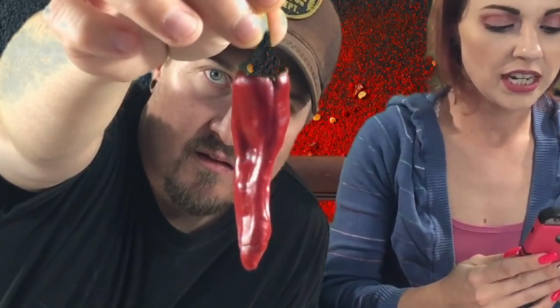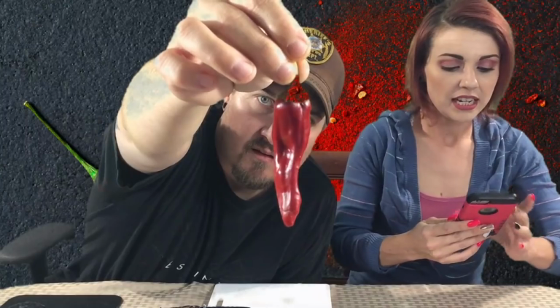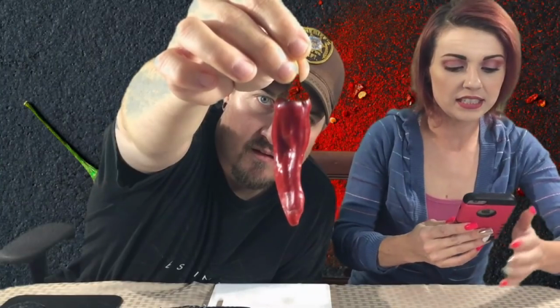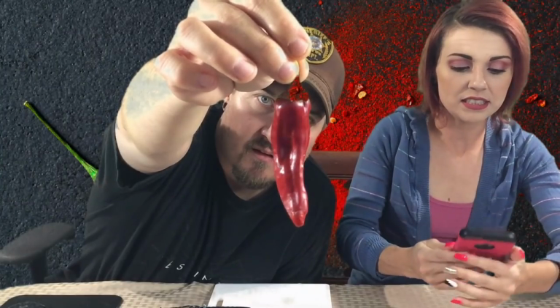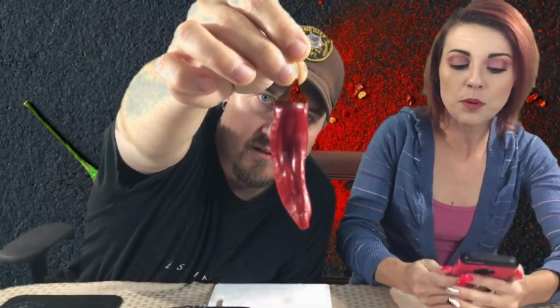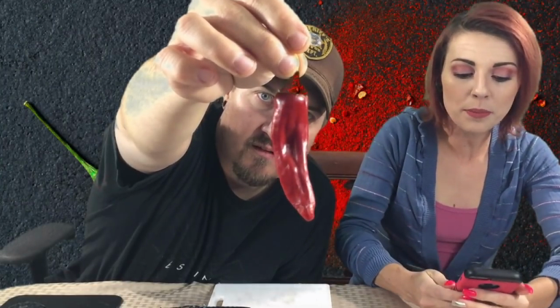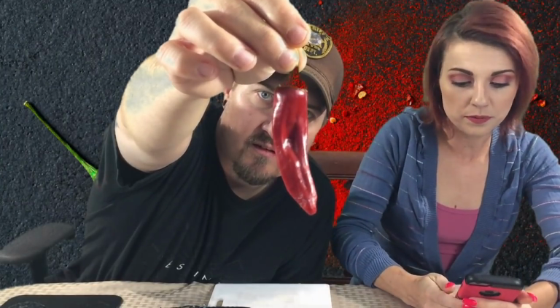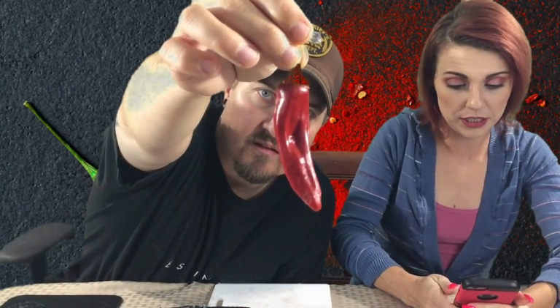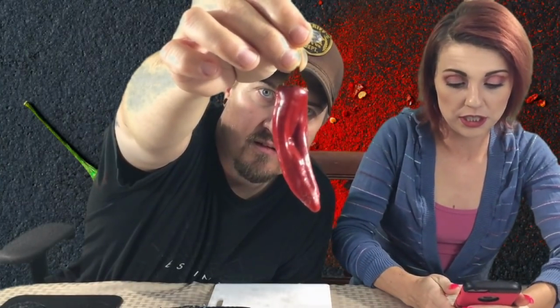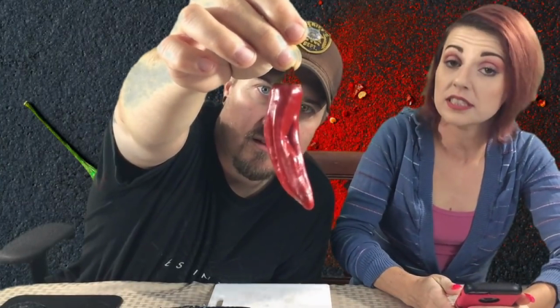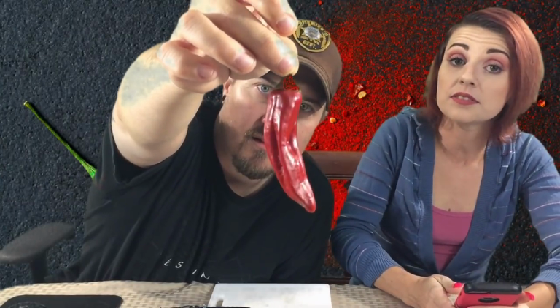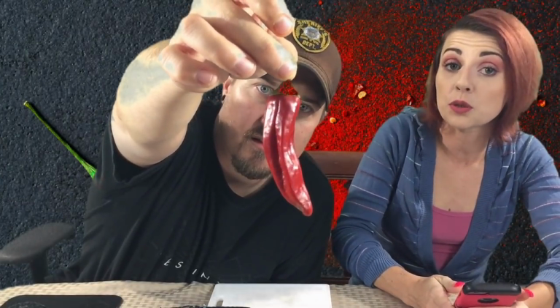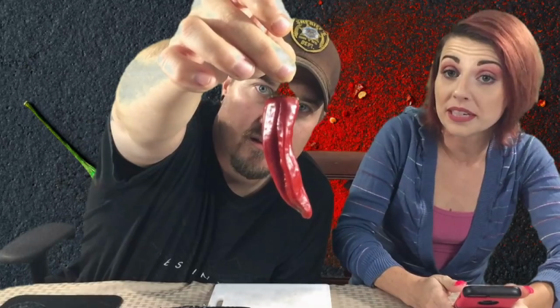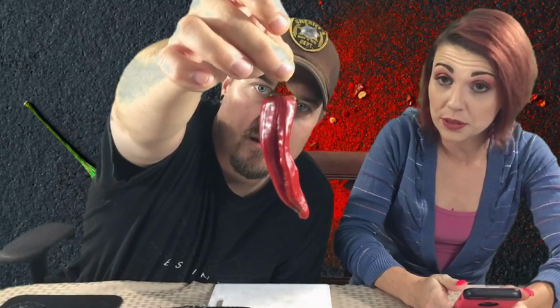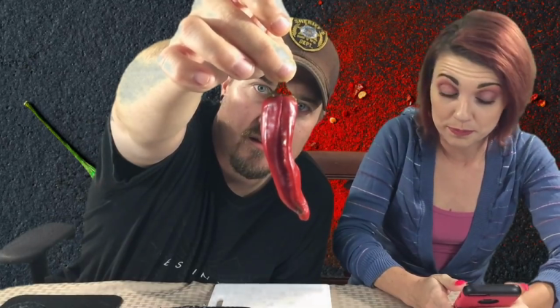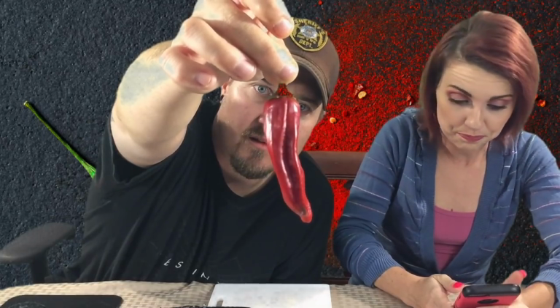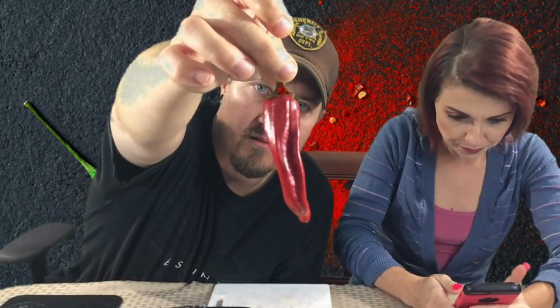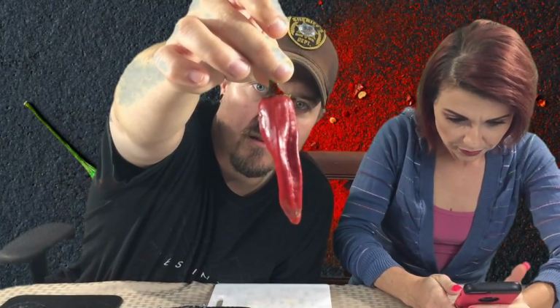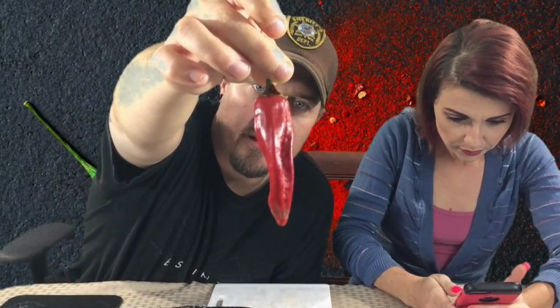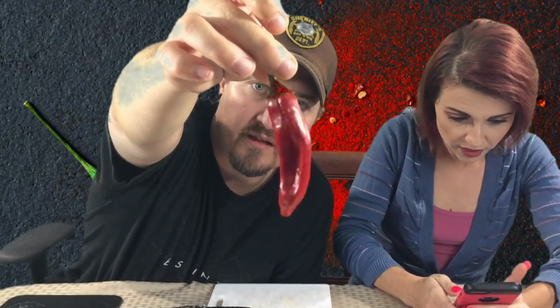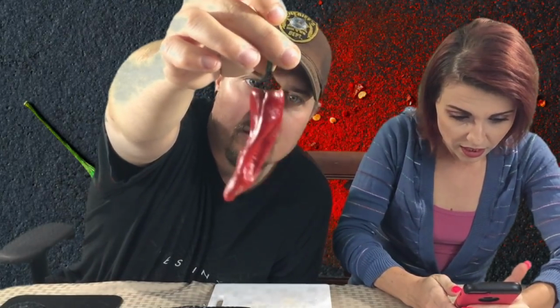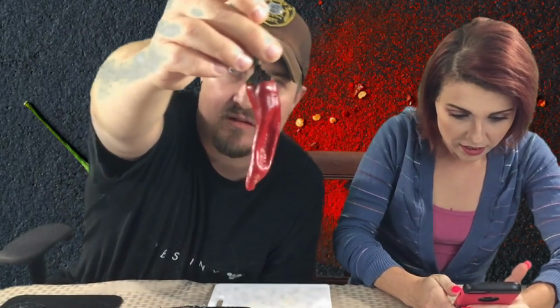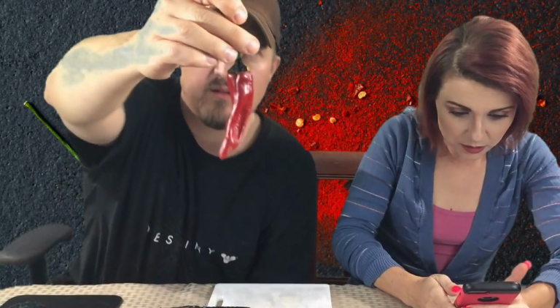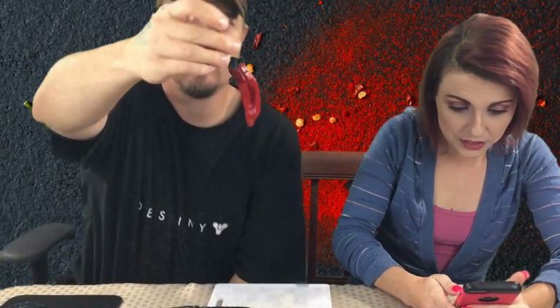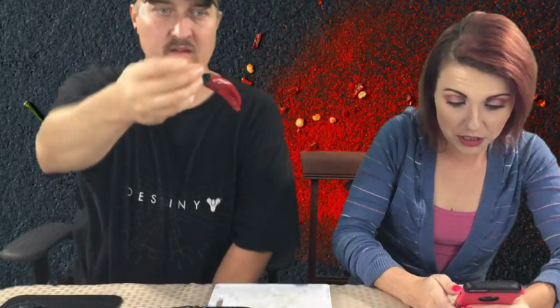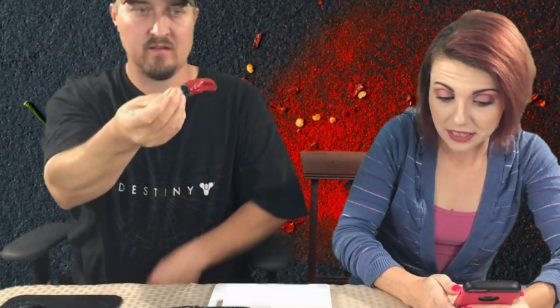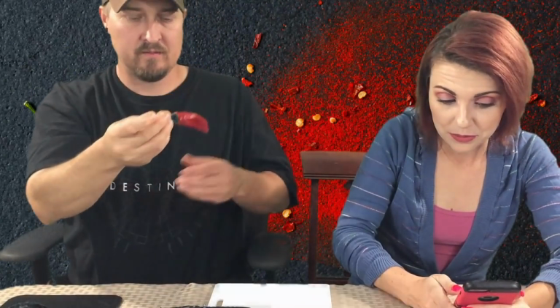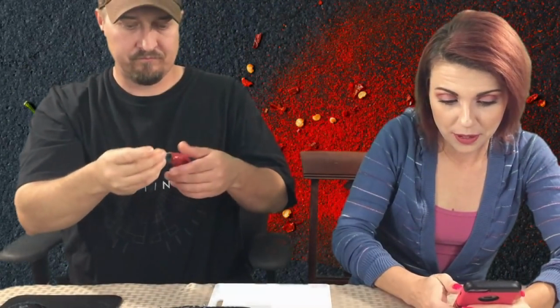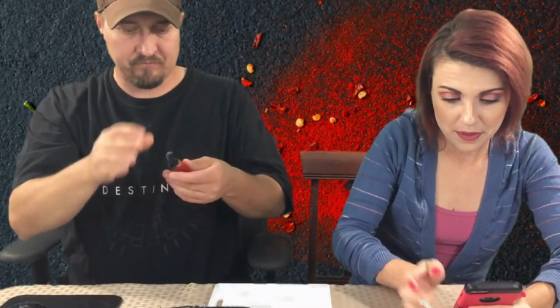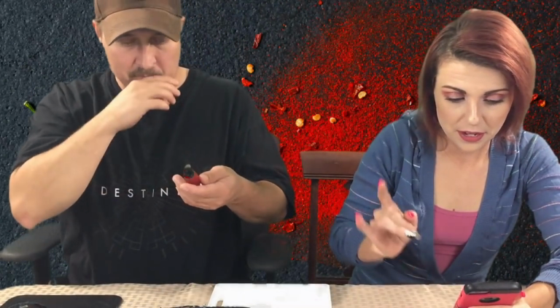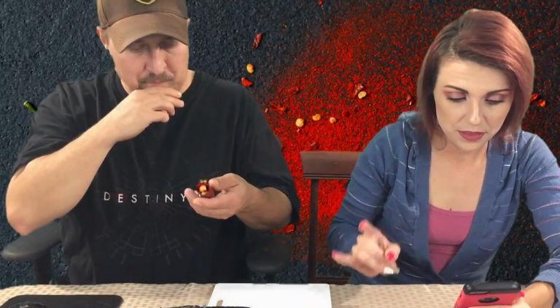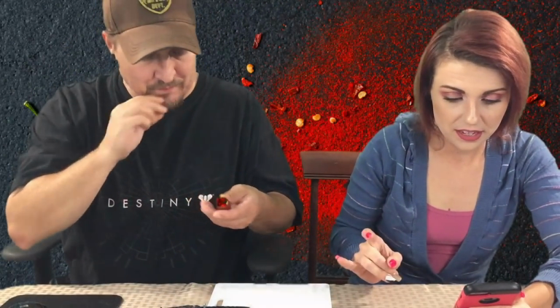Quattro Milpas is a small mountain village in the state of Sonora, Mexico. This is where the chili comes from. They are thick and fleshy when green and have a nice sweetness.